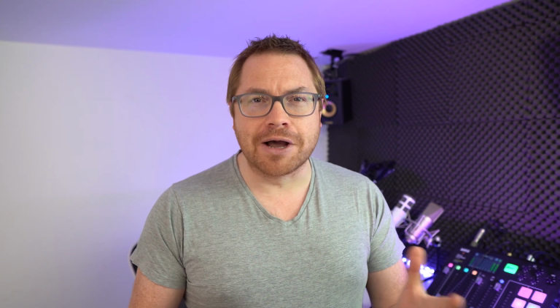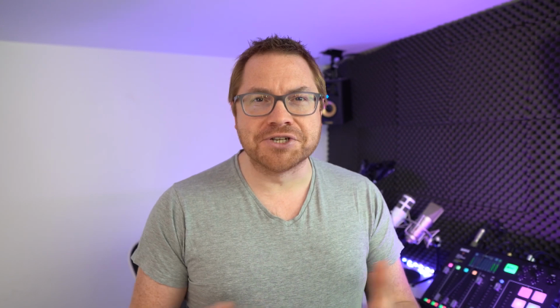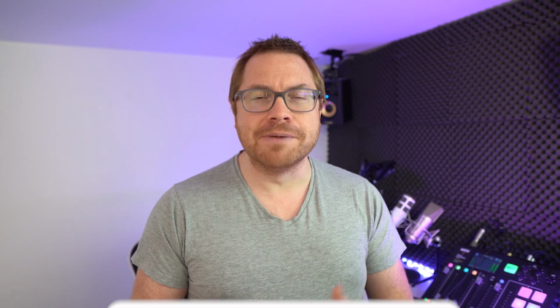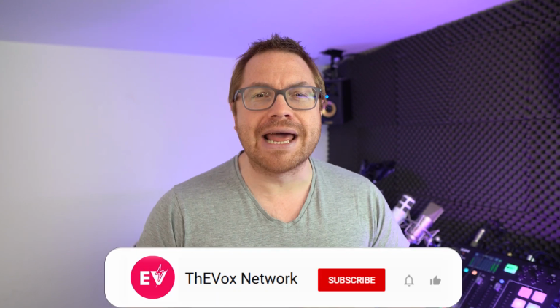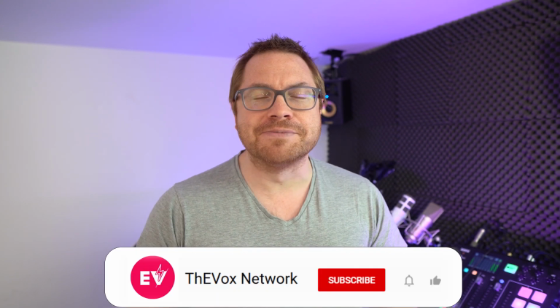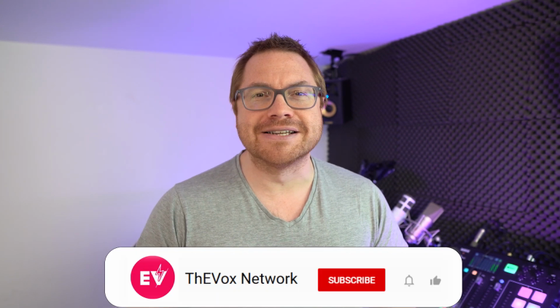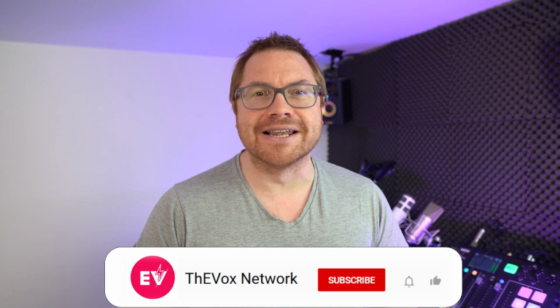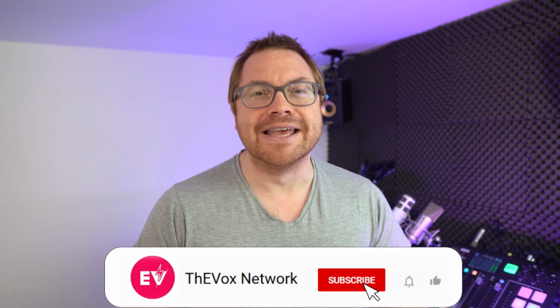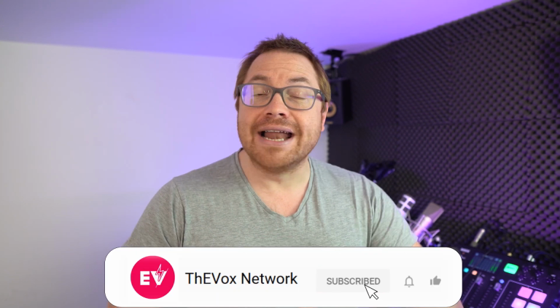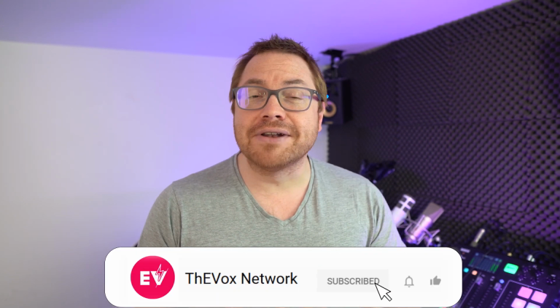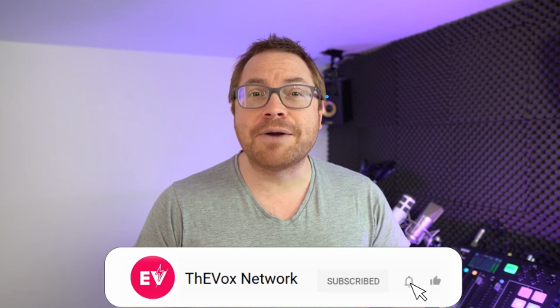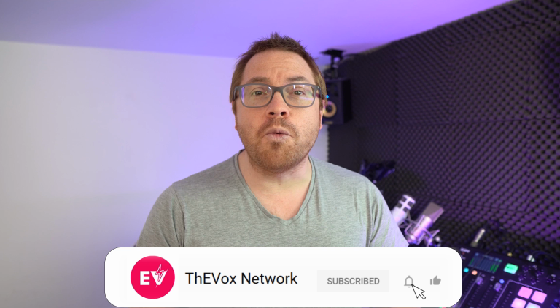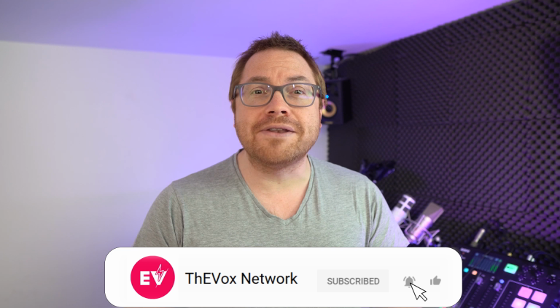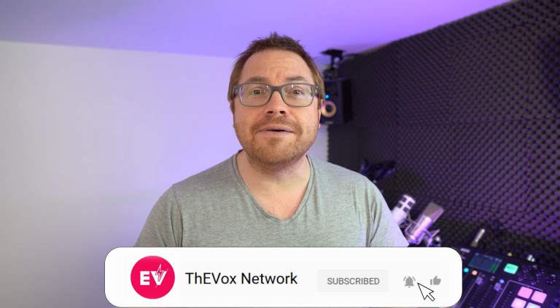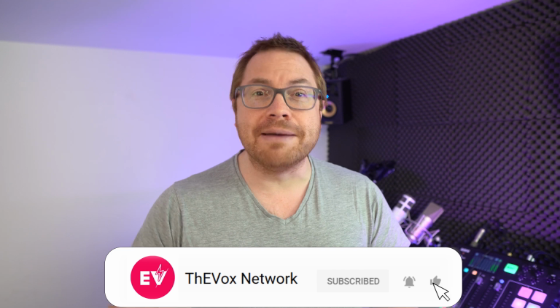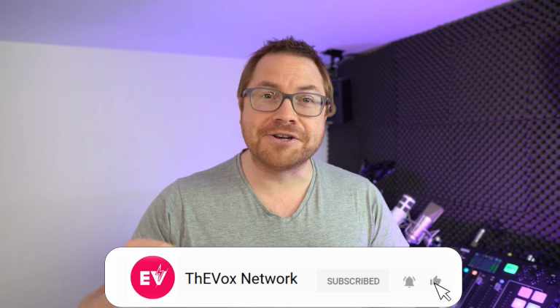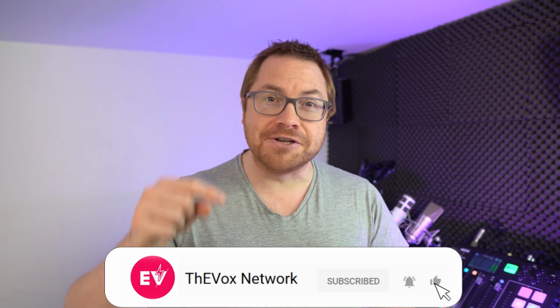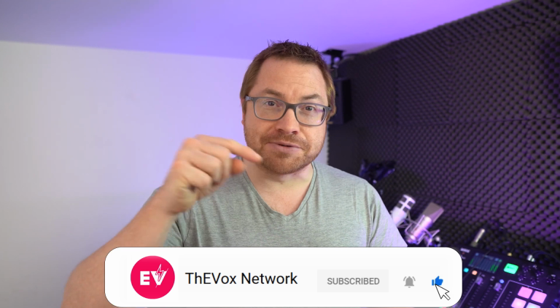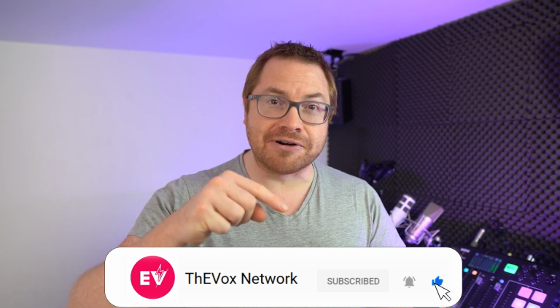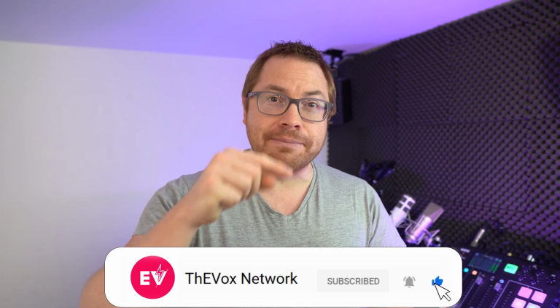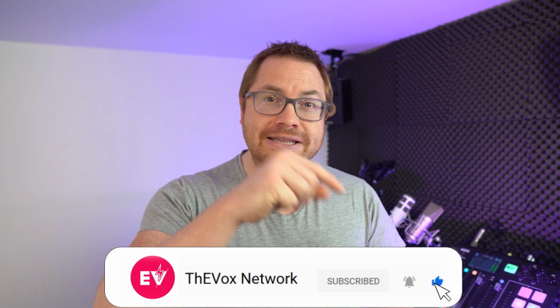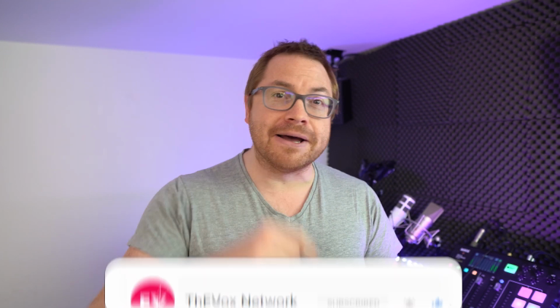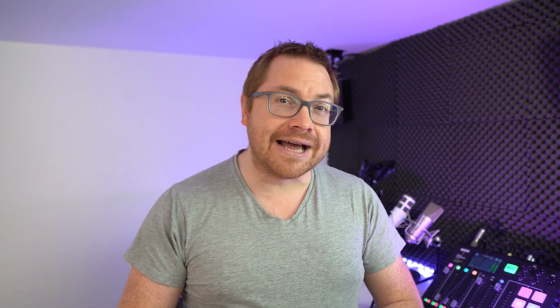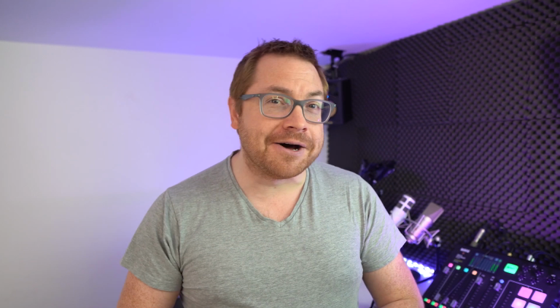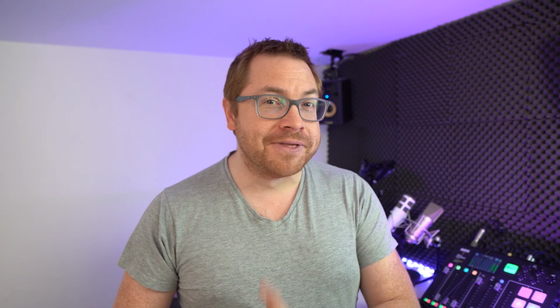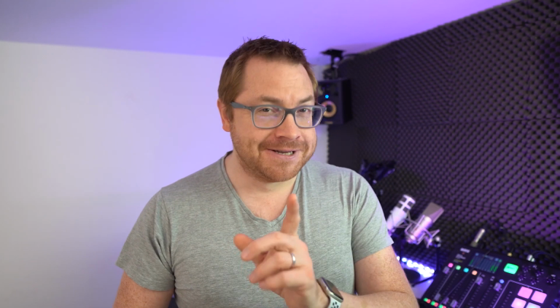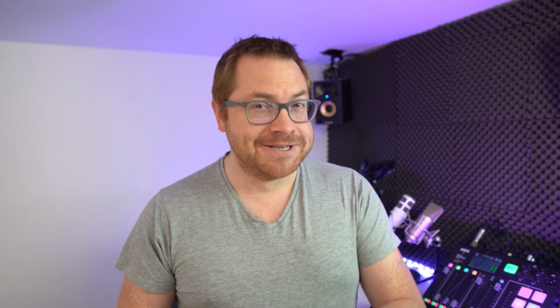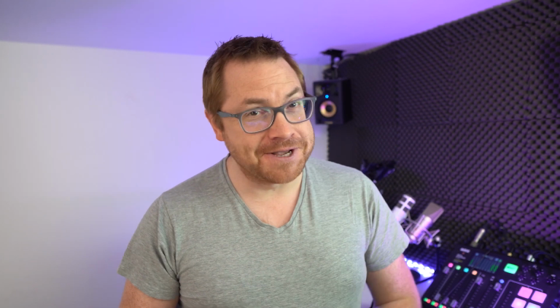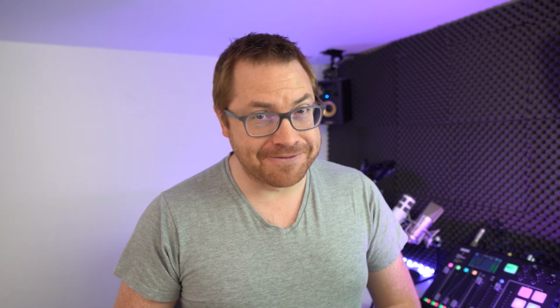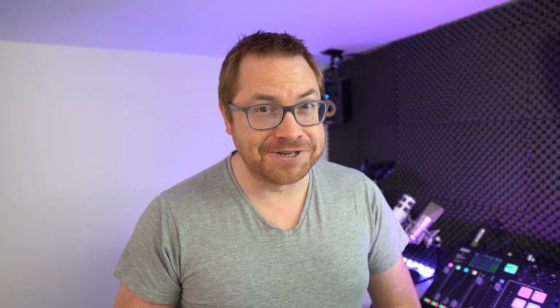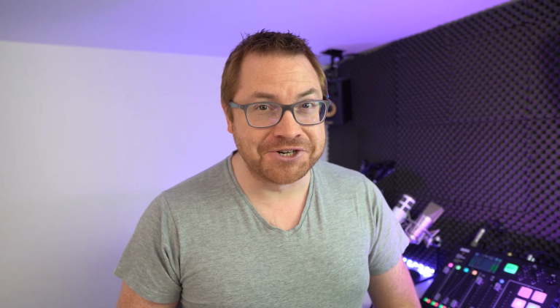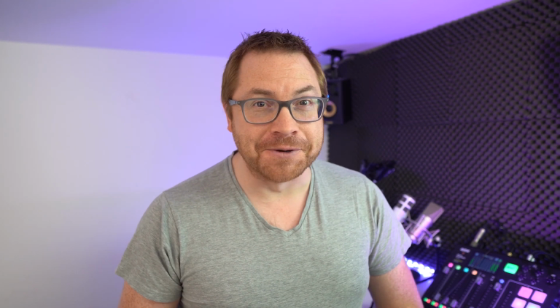Welcome to the show. My name is Martin Lee. And if you like what we do here, make sure you subscribe and hit the bell icon so you never miss a show.